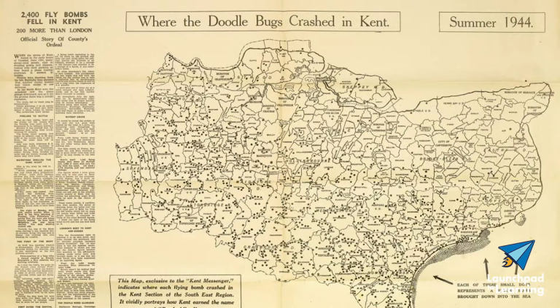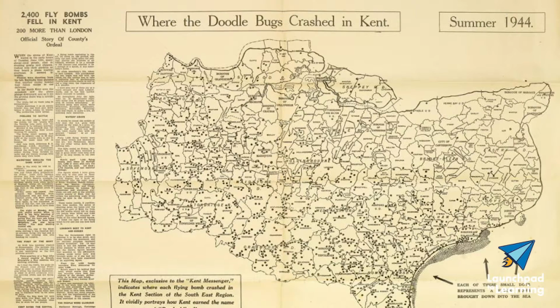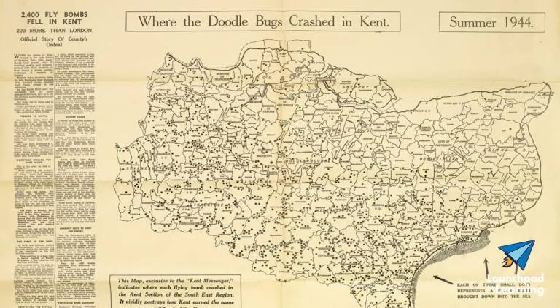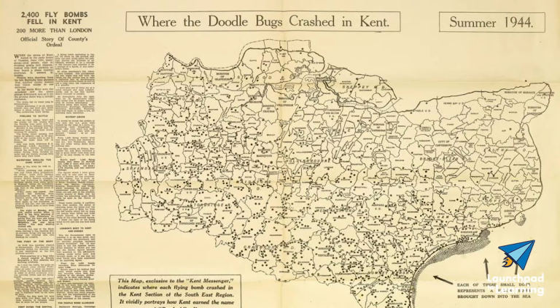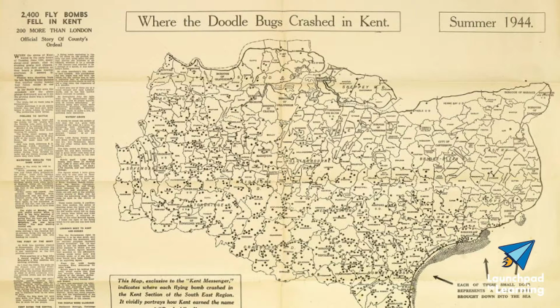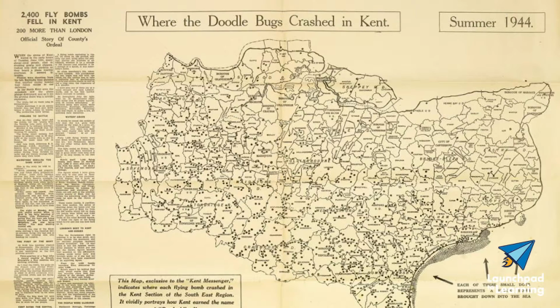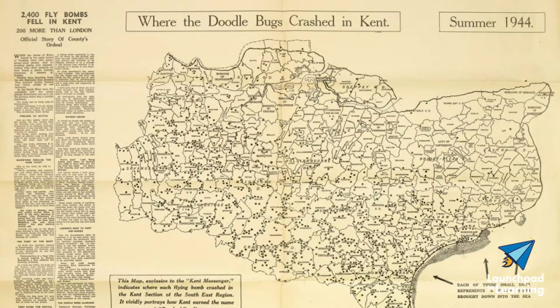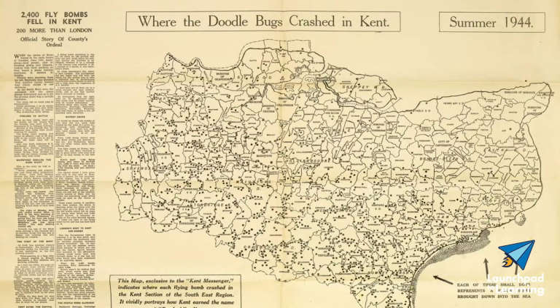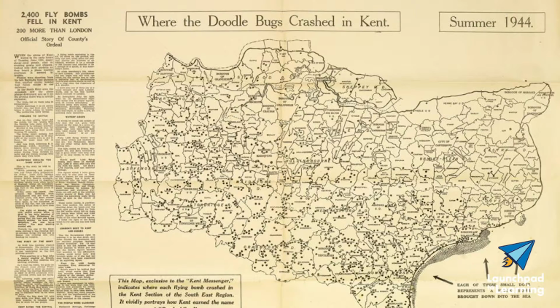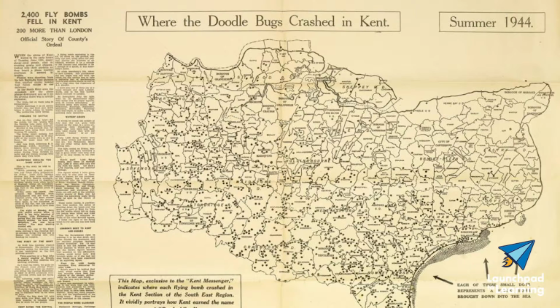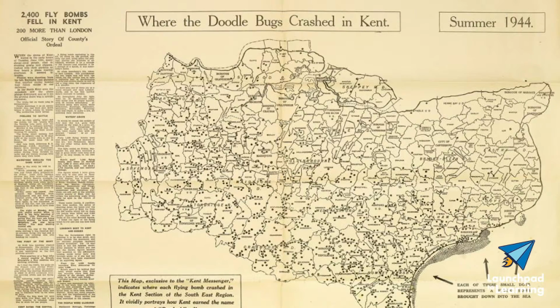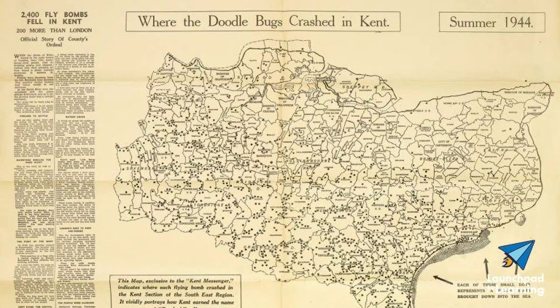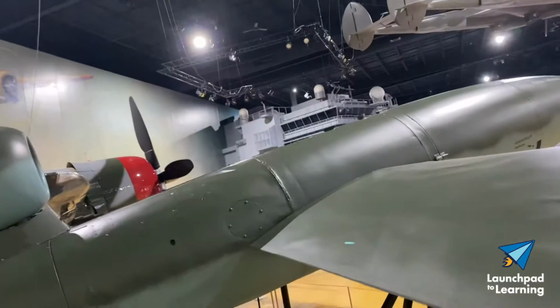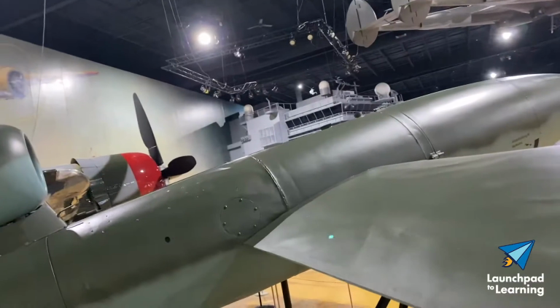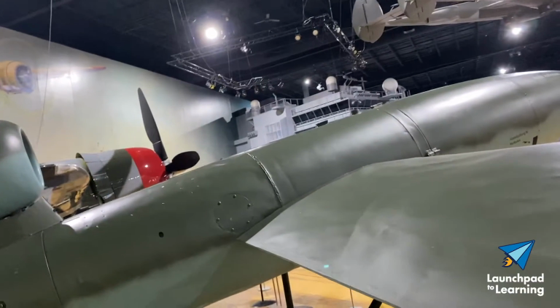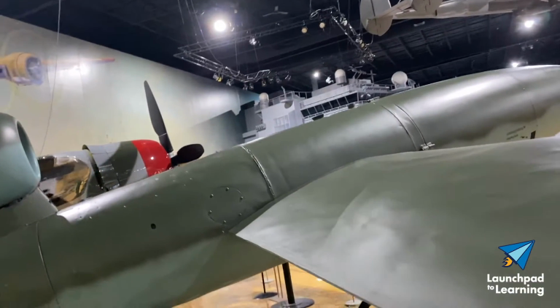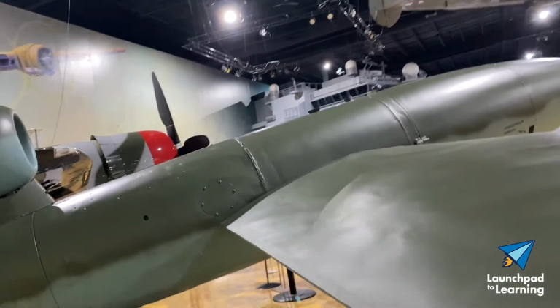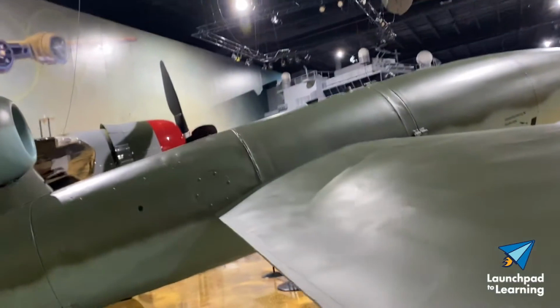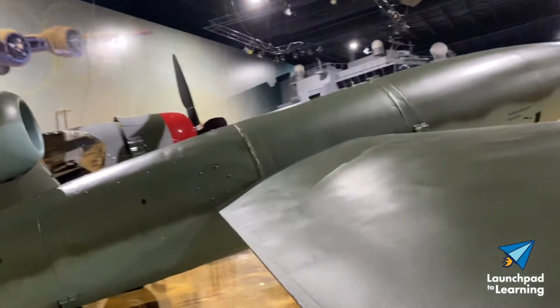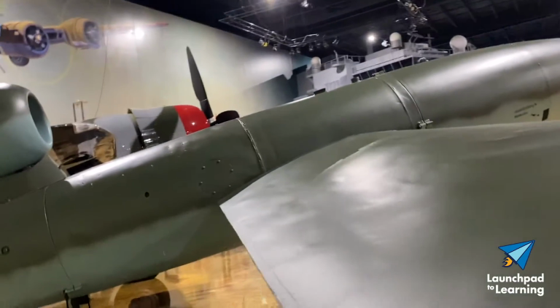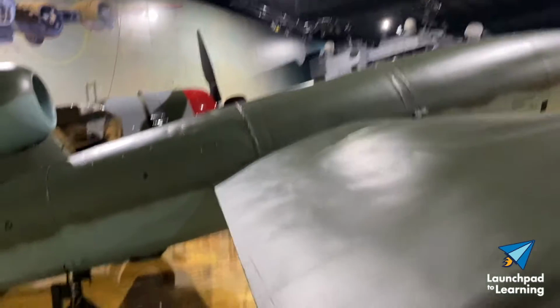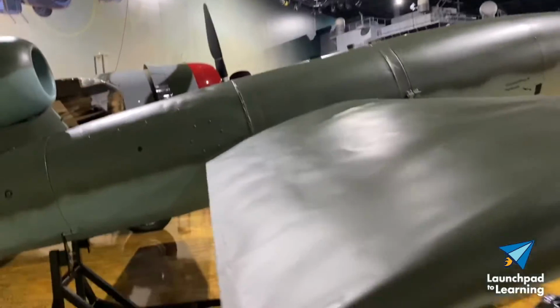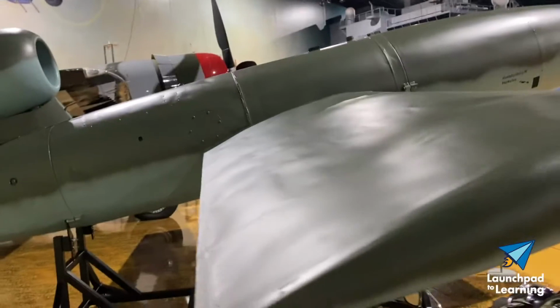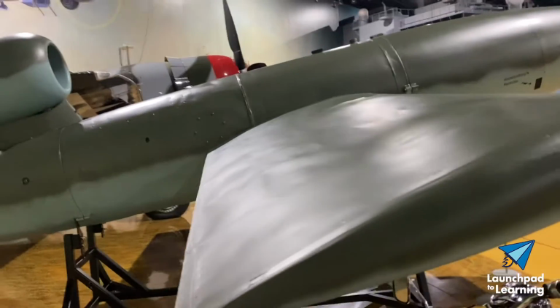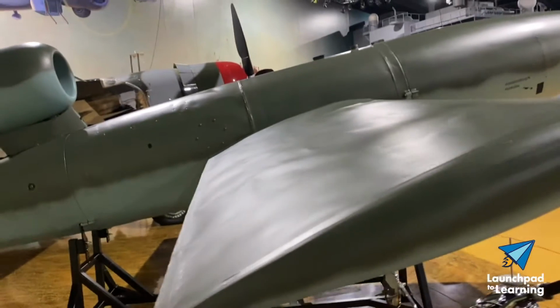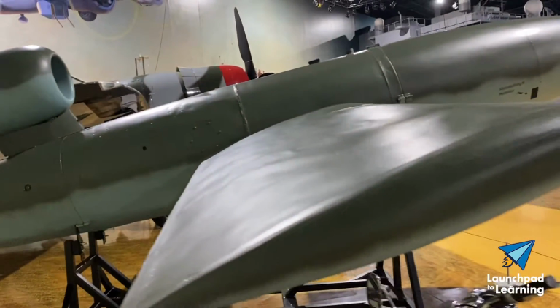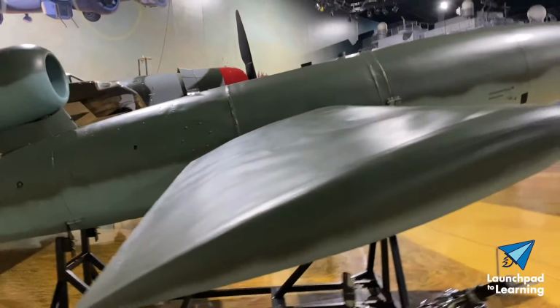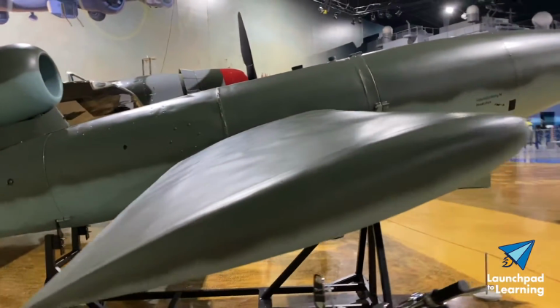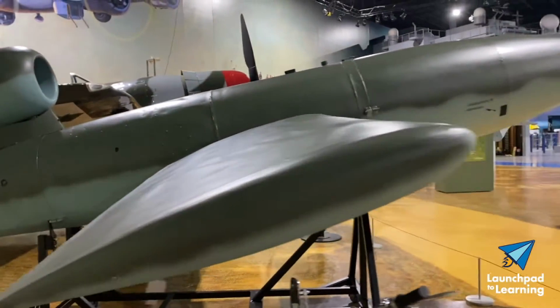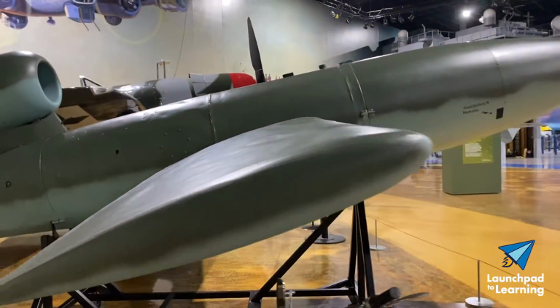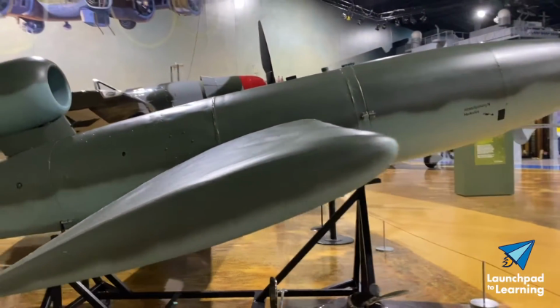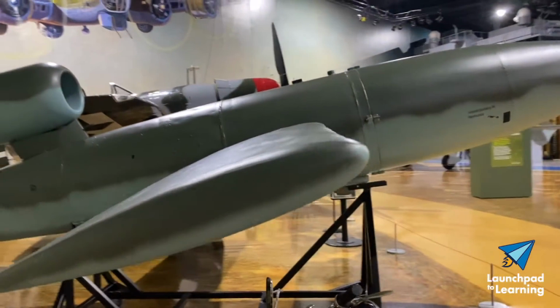Its successor, the V-2 rocket, became the first long-range guided ballistic missile.